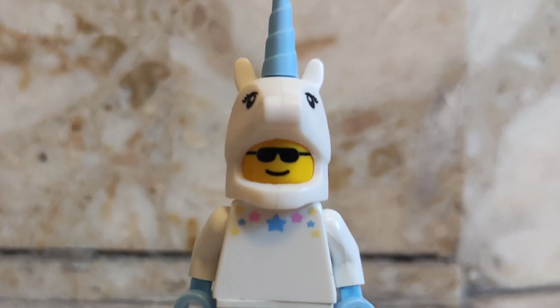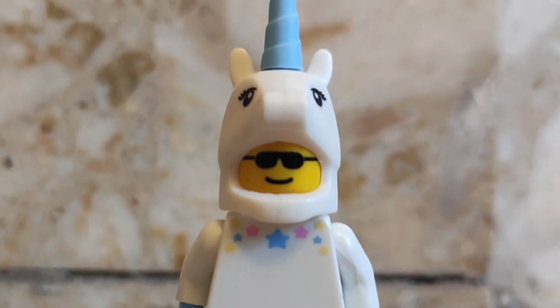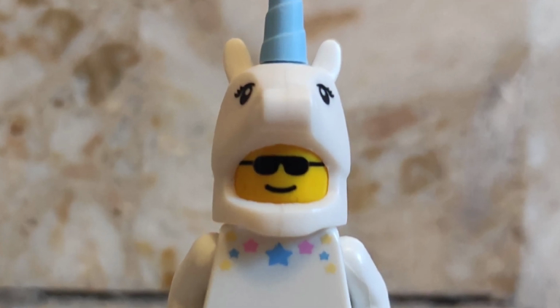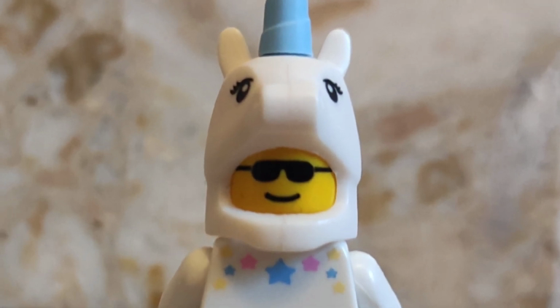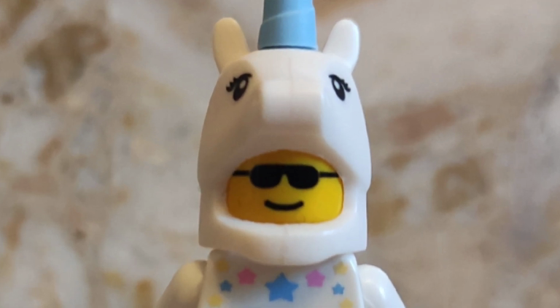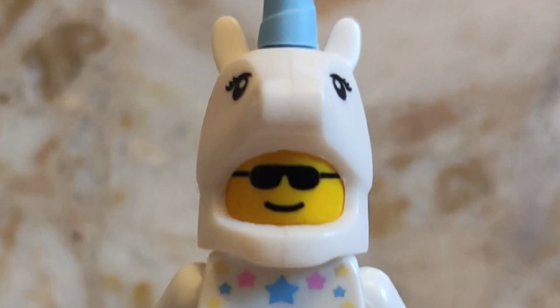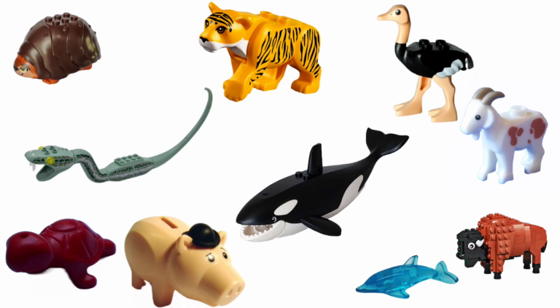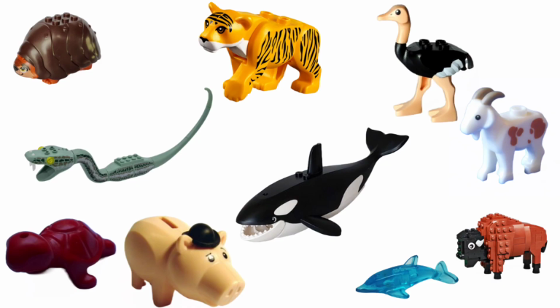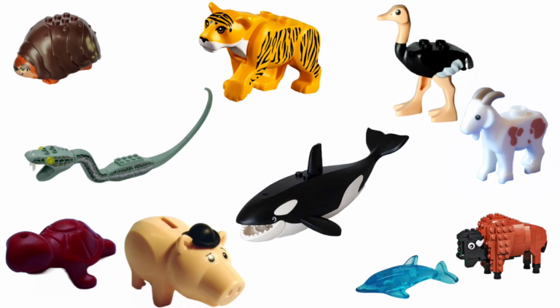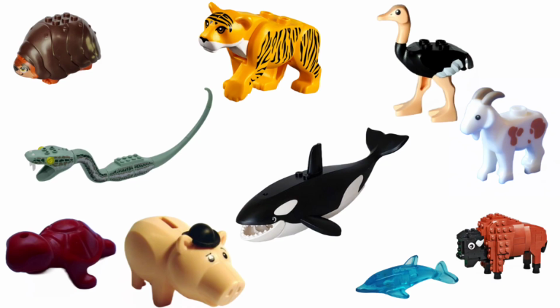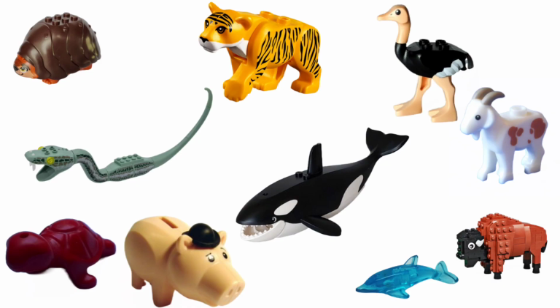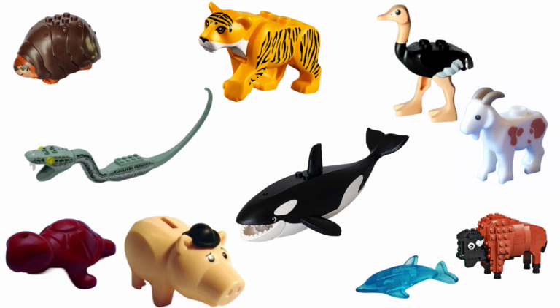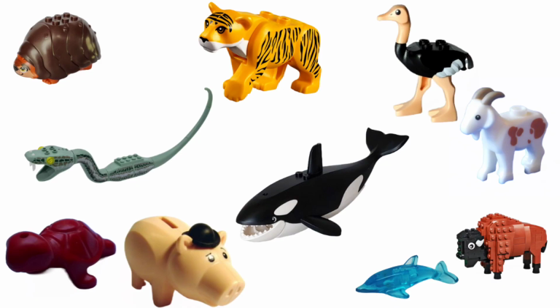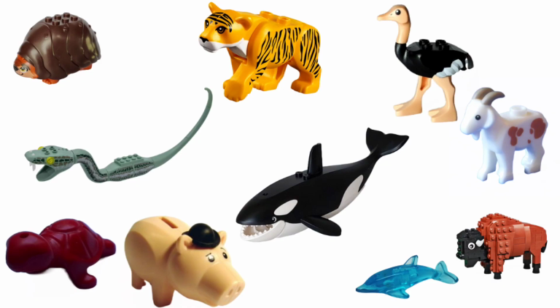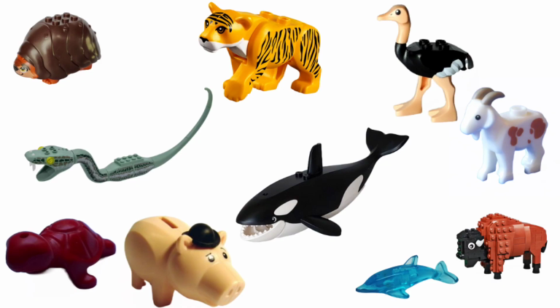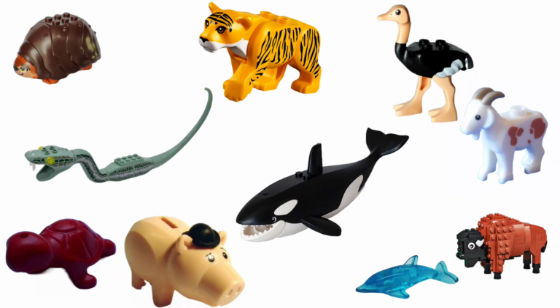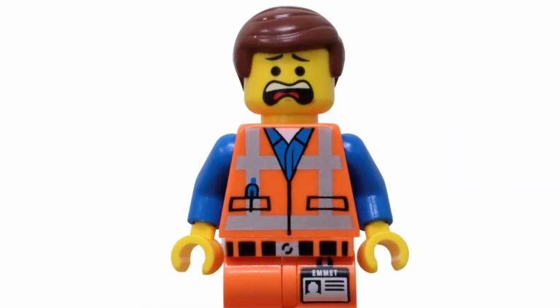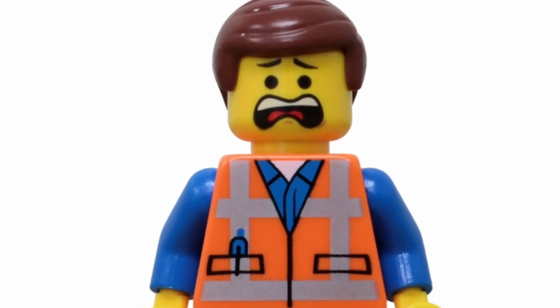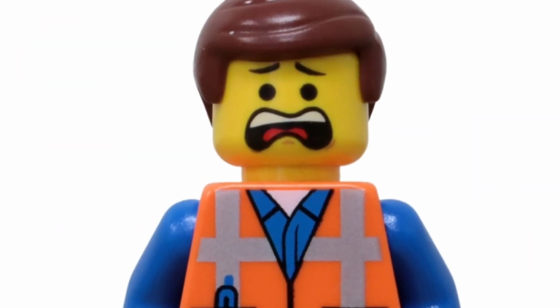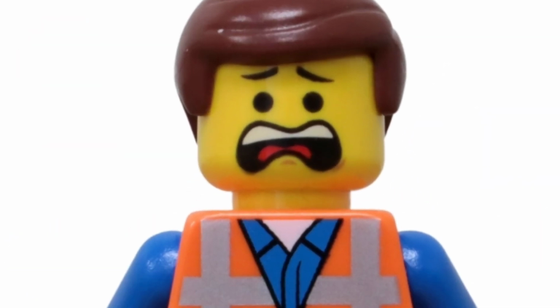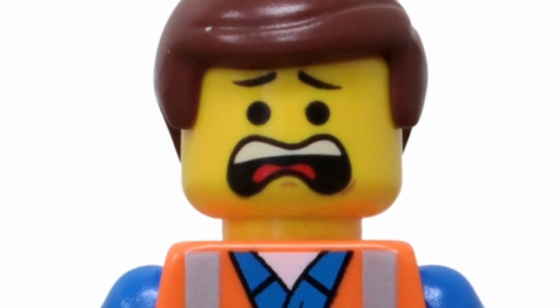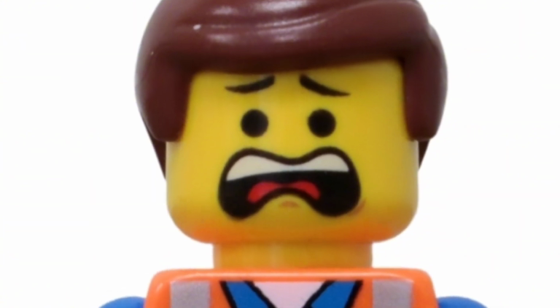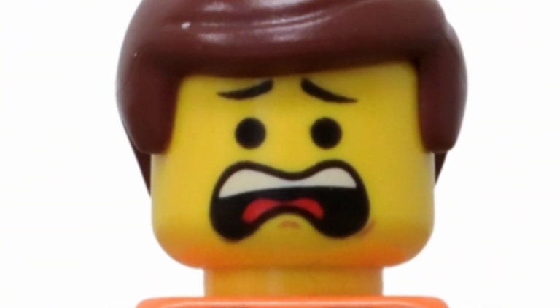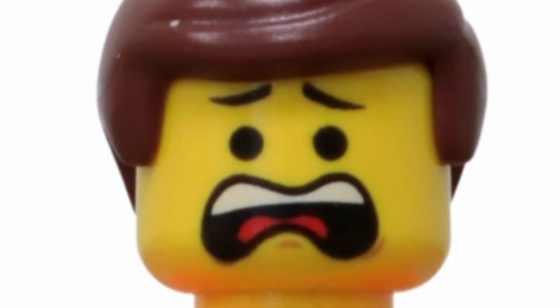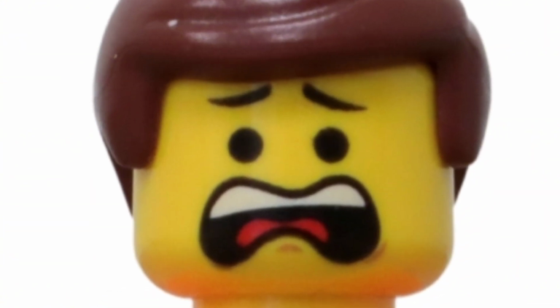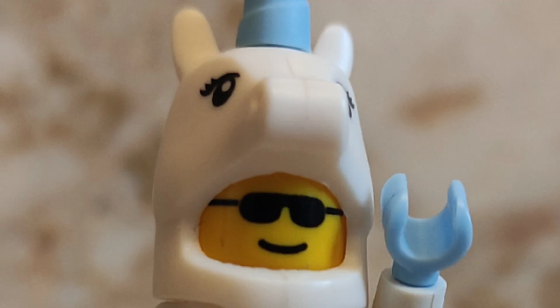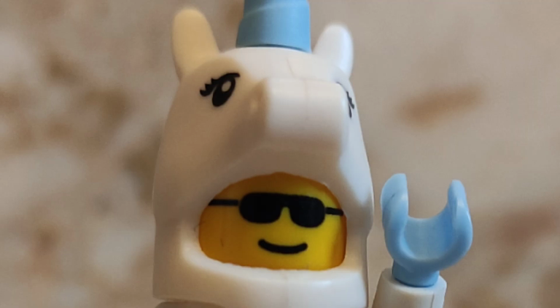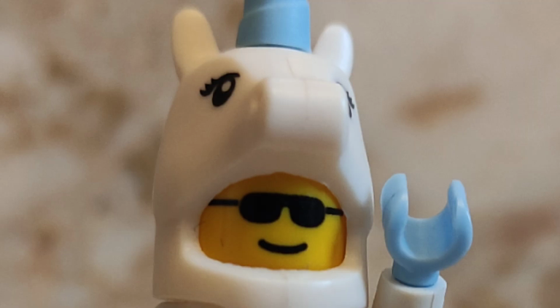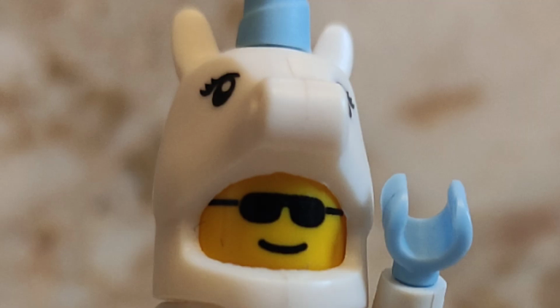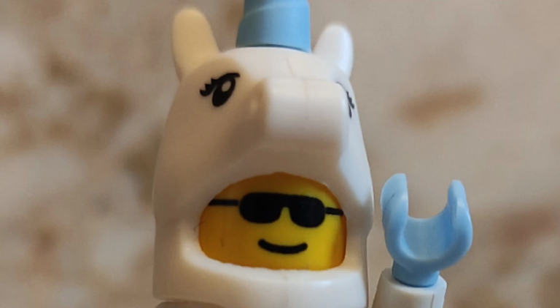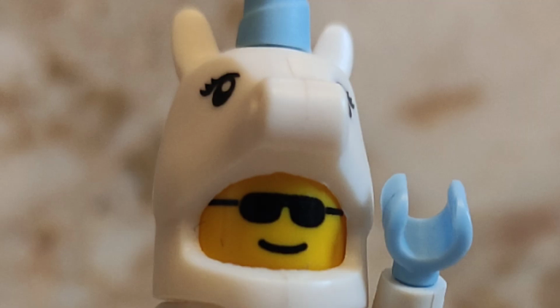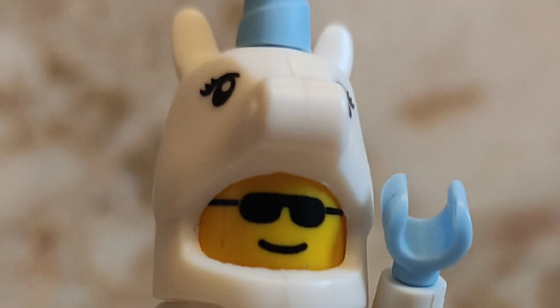Well, there you are — 10 odder than odd LEGO animals. Let me know which one freaked you out the most, and I'll see you next time.